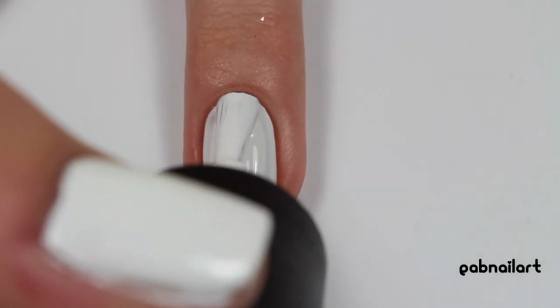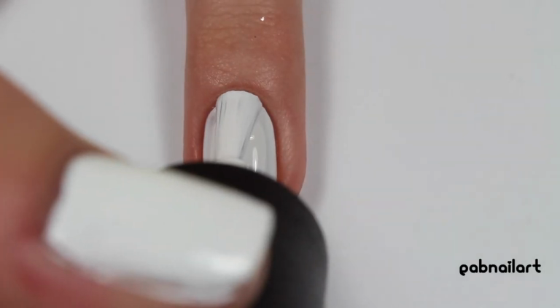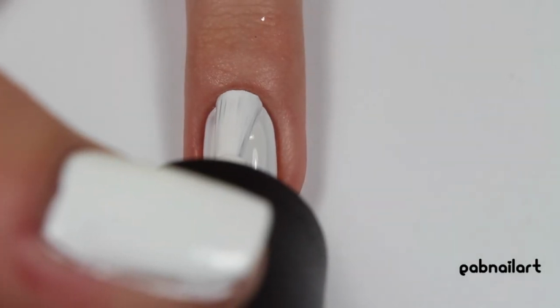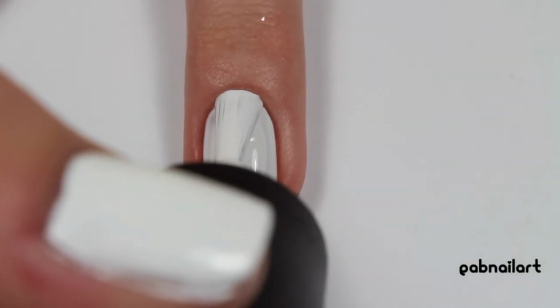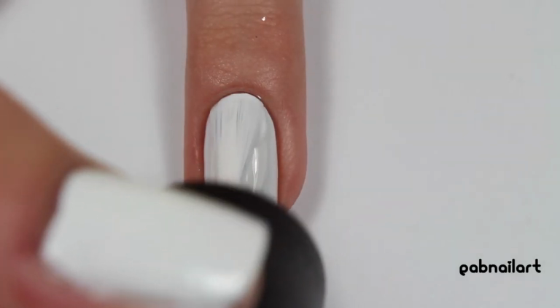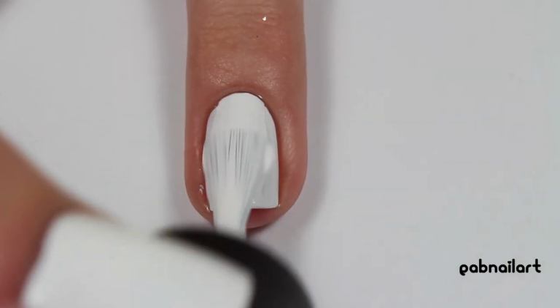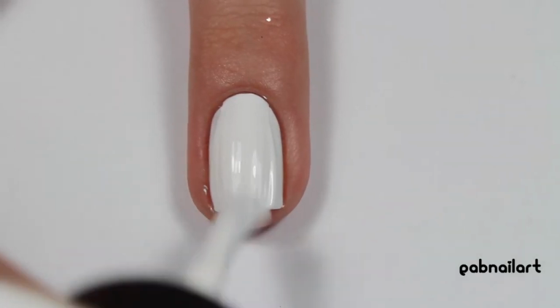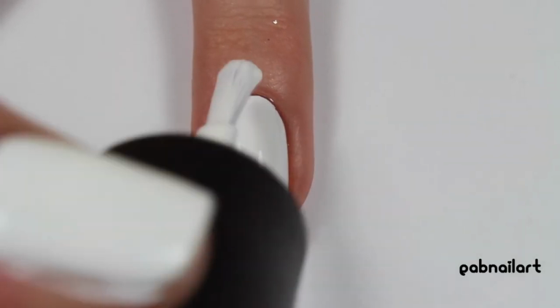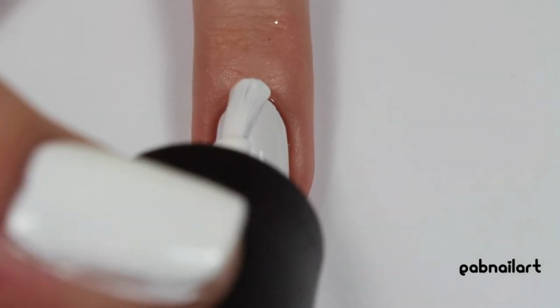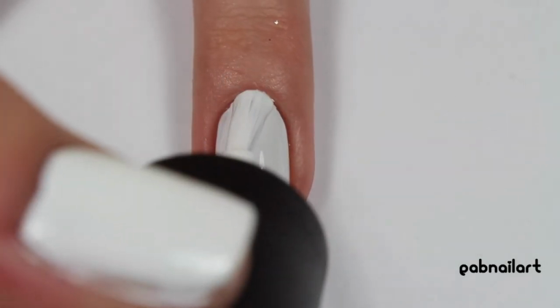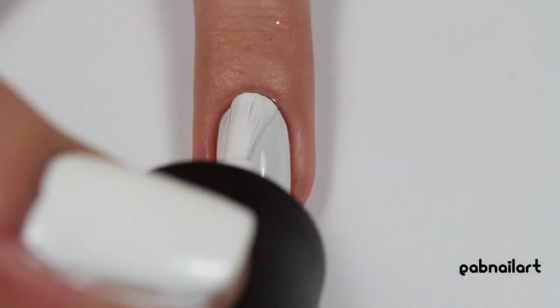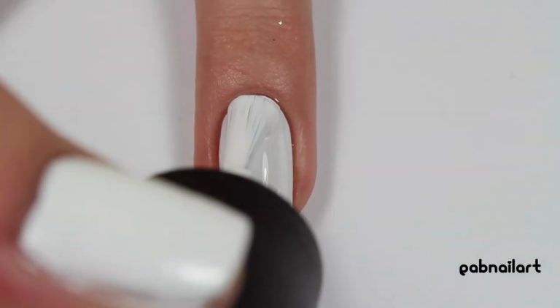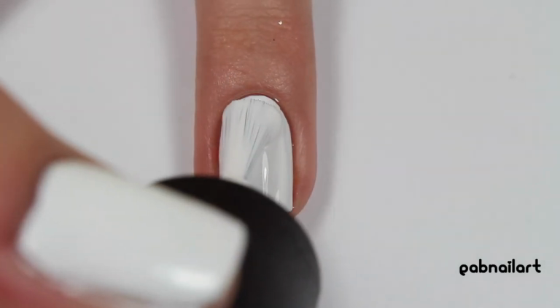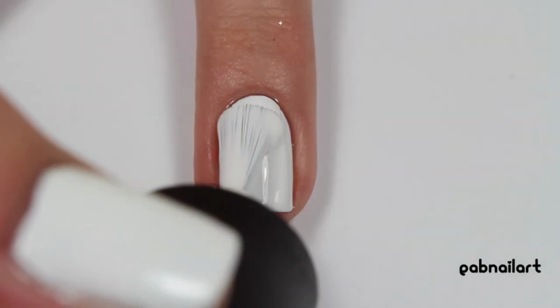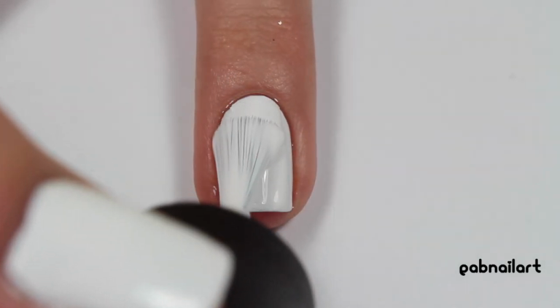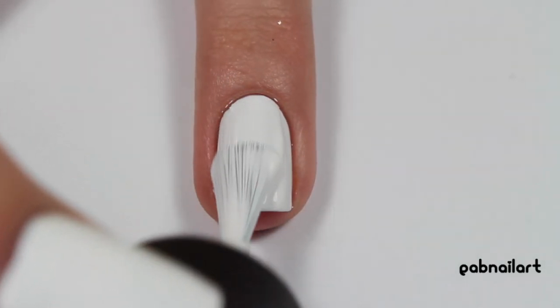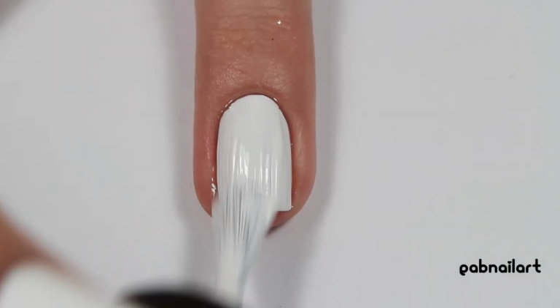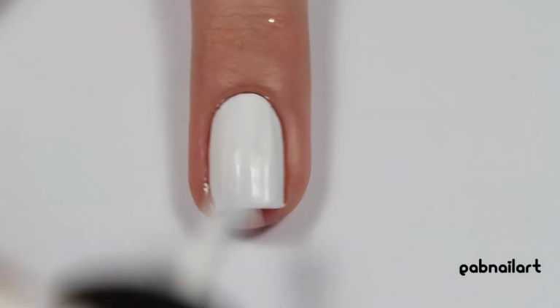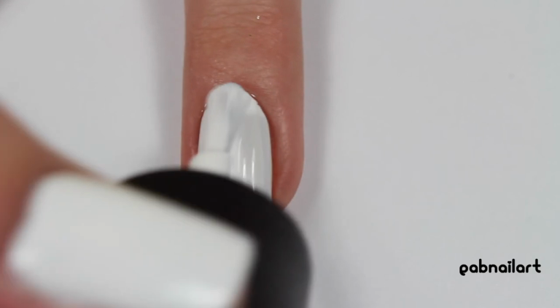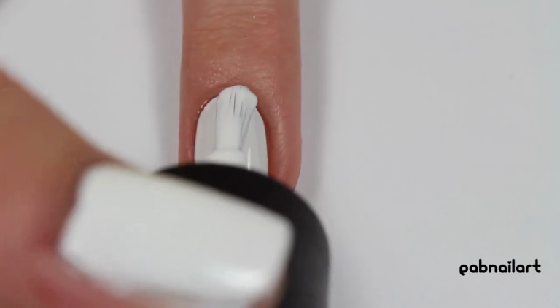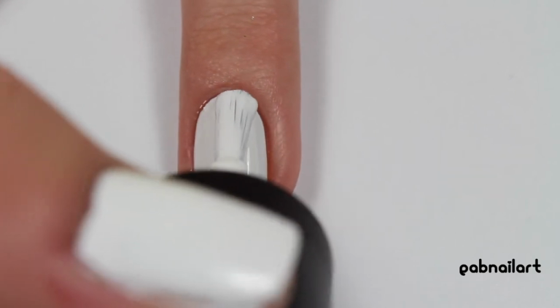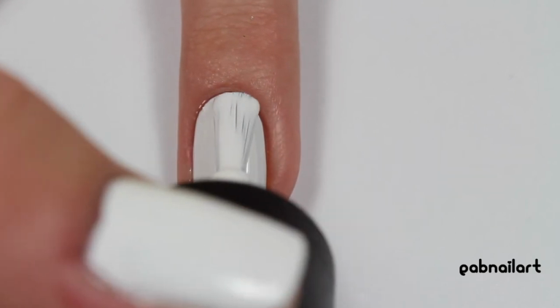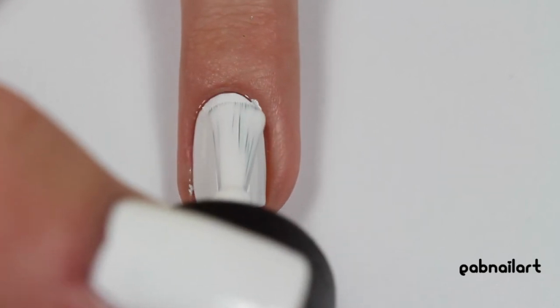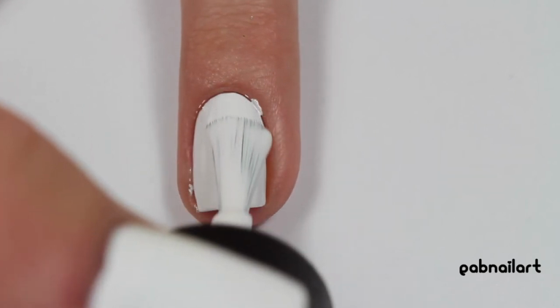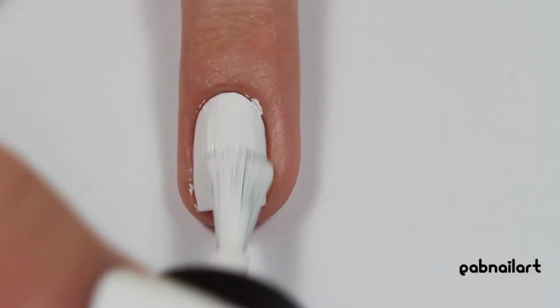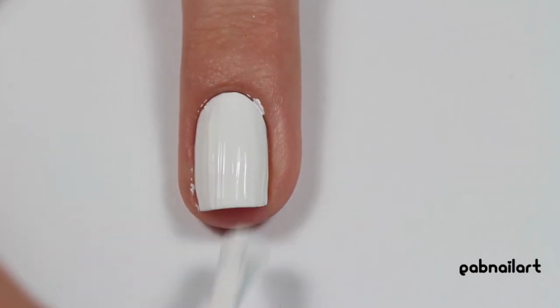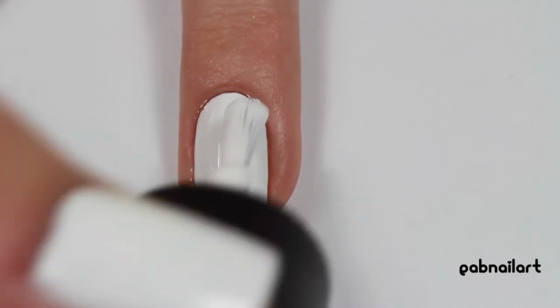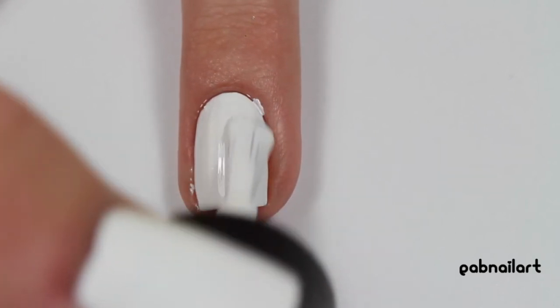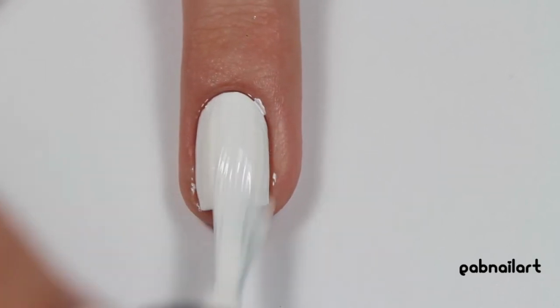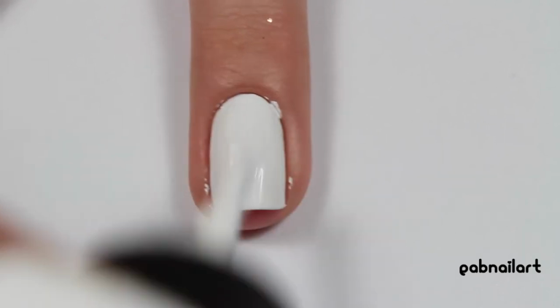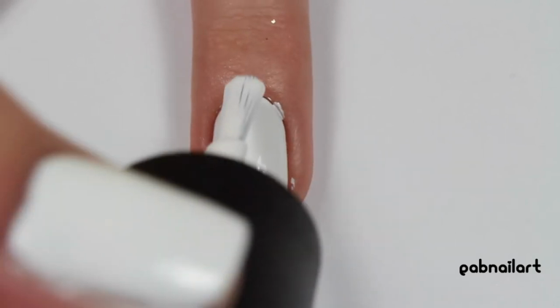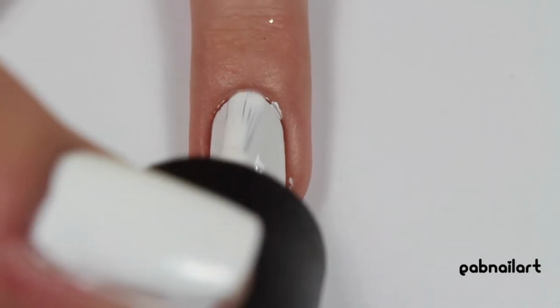On the nails that you want your fern leaves to be, just paint the nail two thin coats of white nail polish to get it opaque.